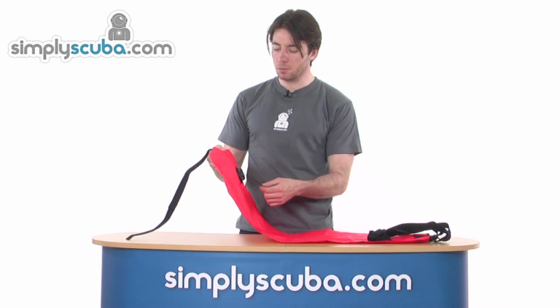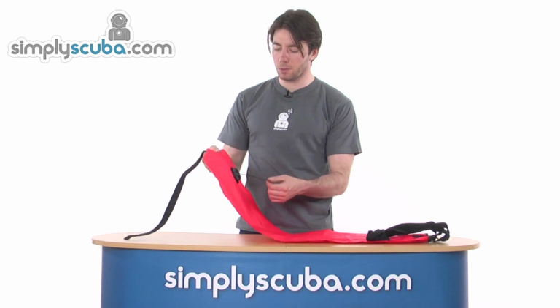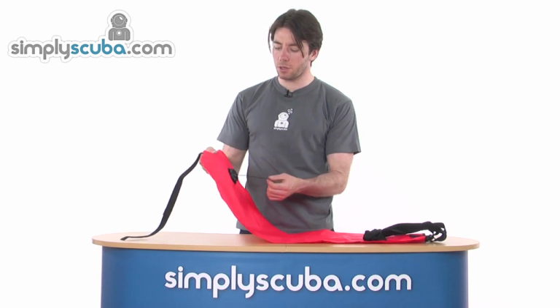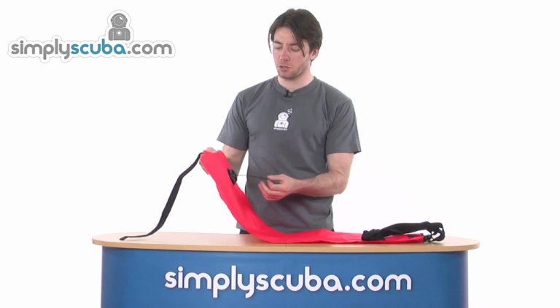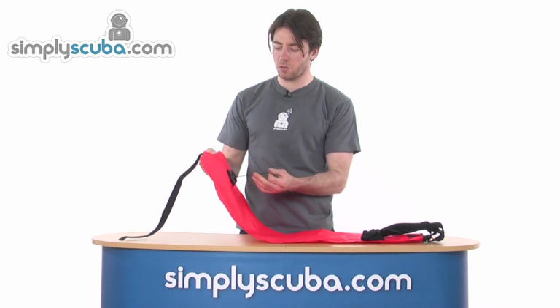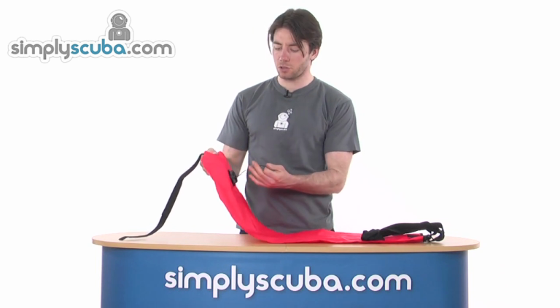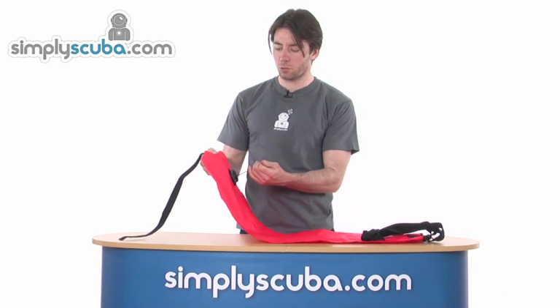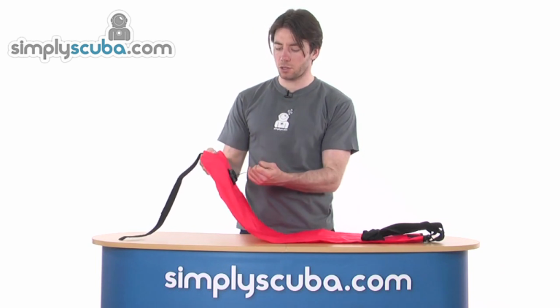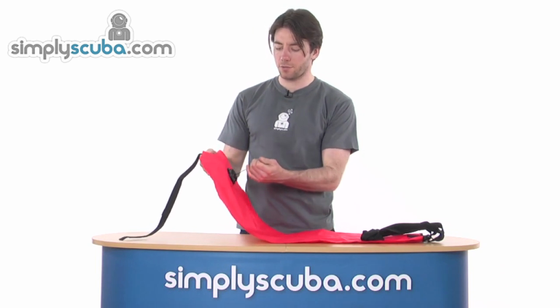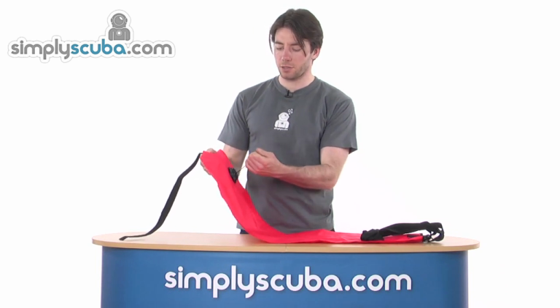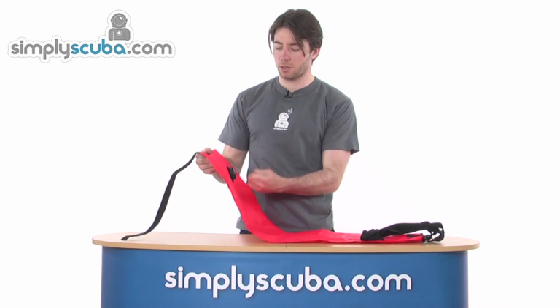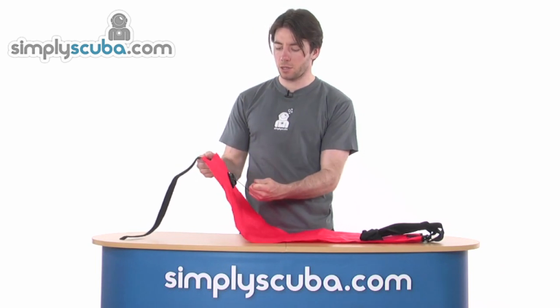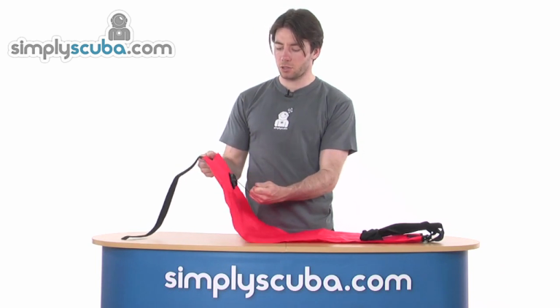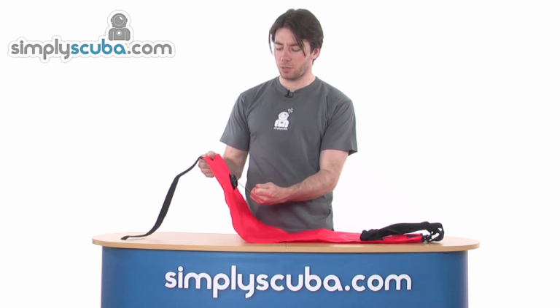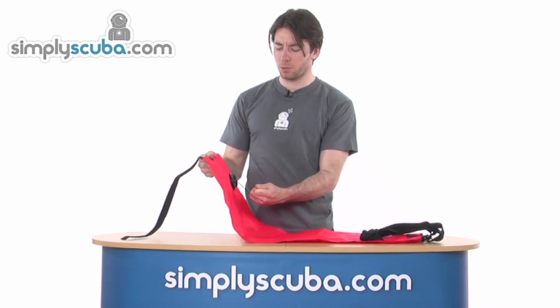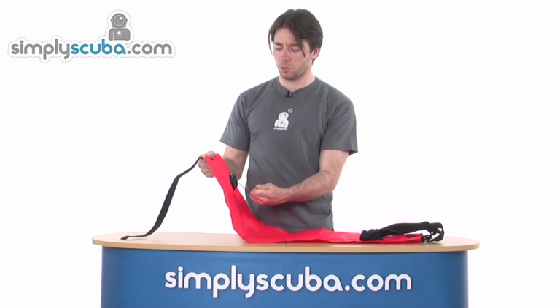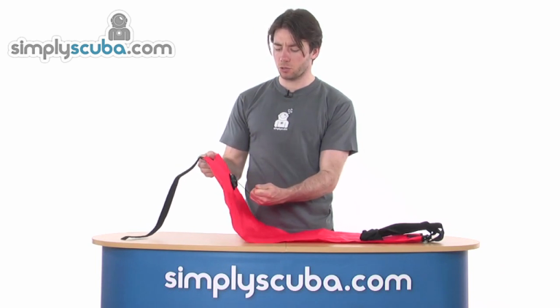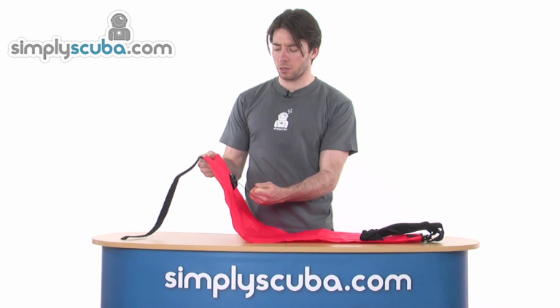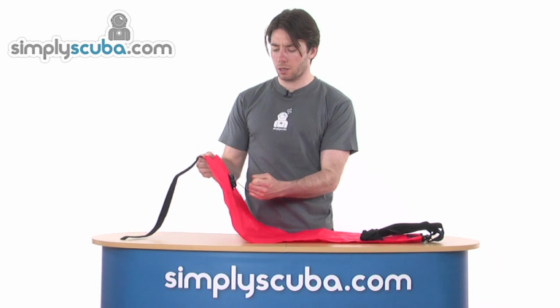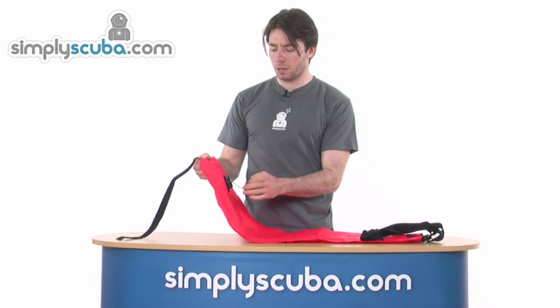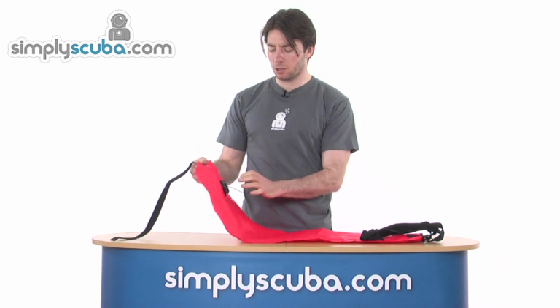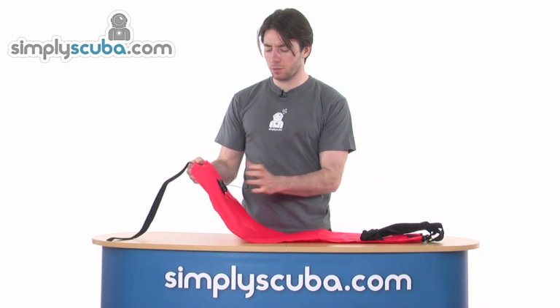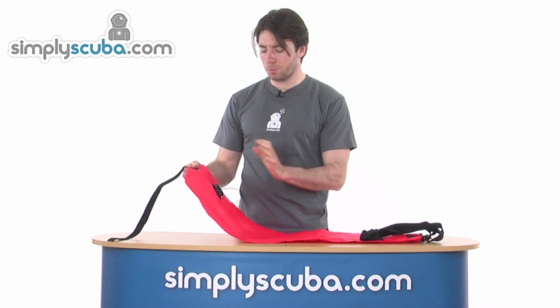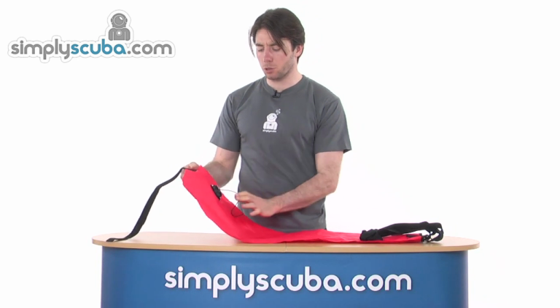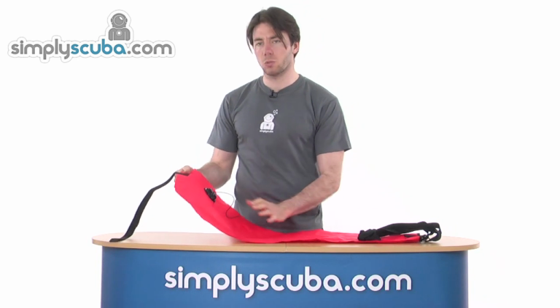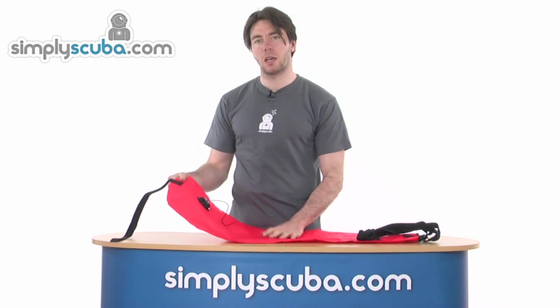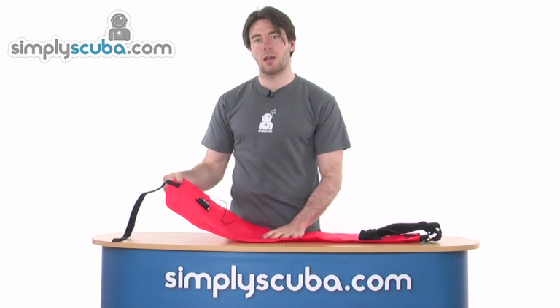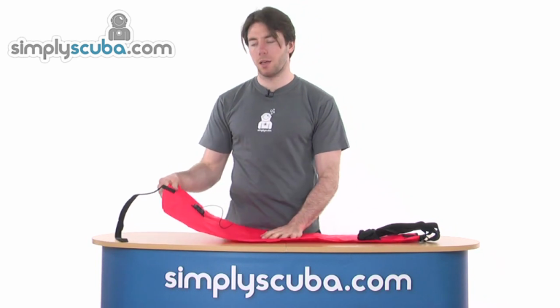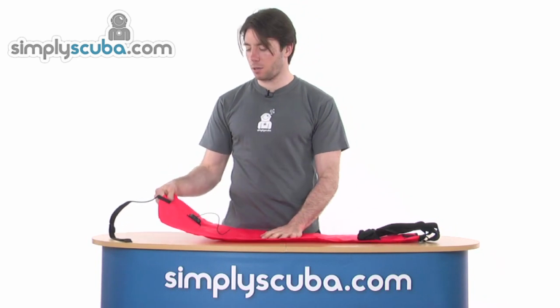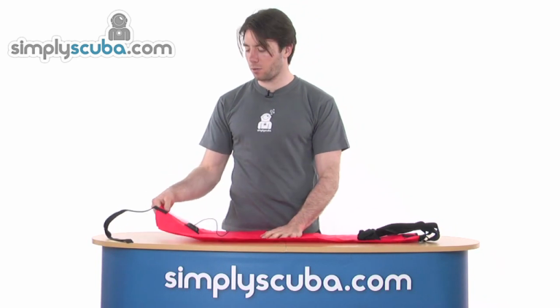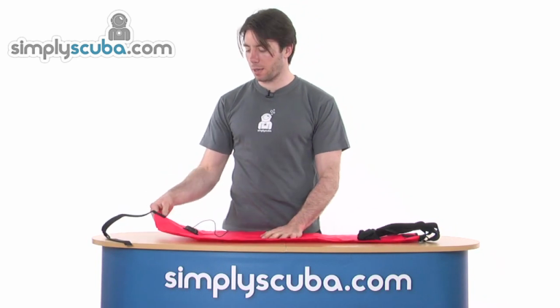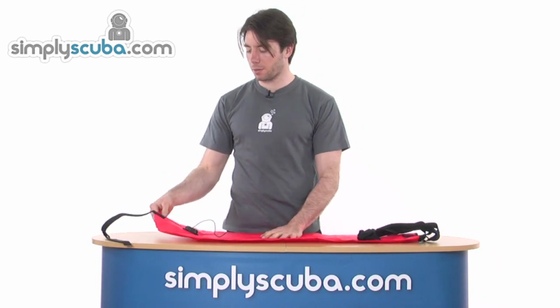But at the surface when you want to deflate it, simply pull the string and you can push all the air out of the bag.